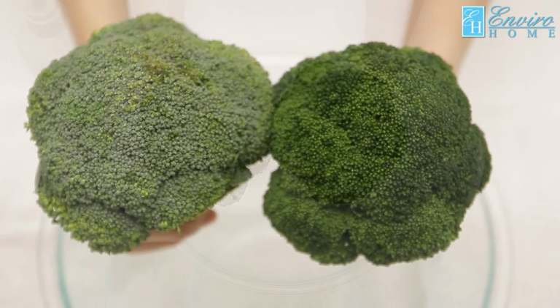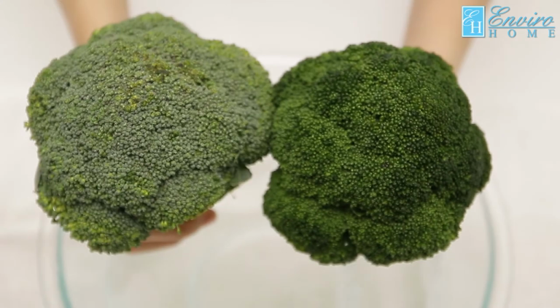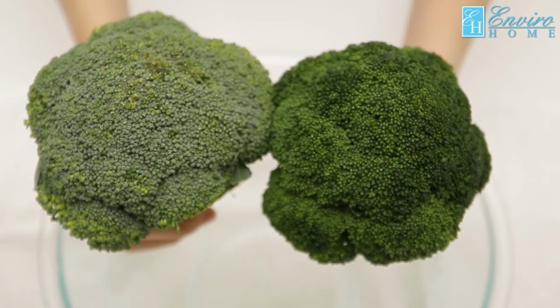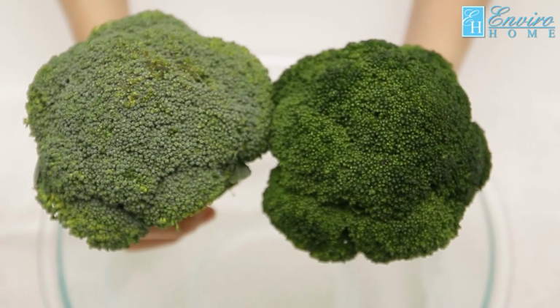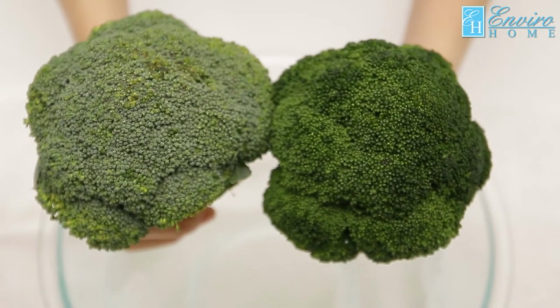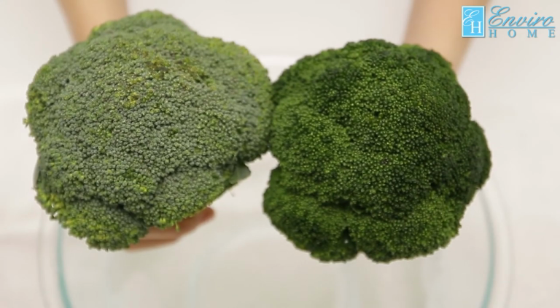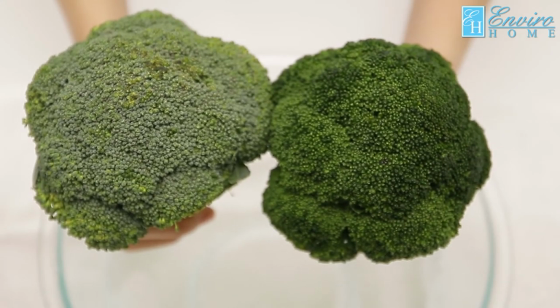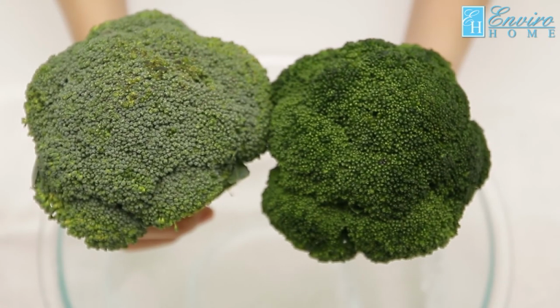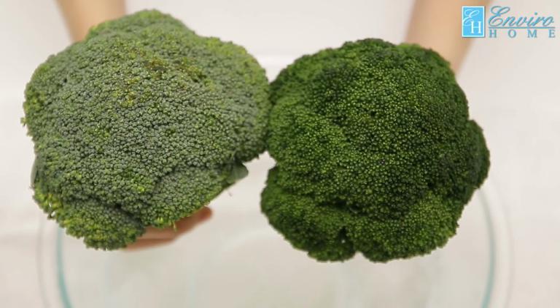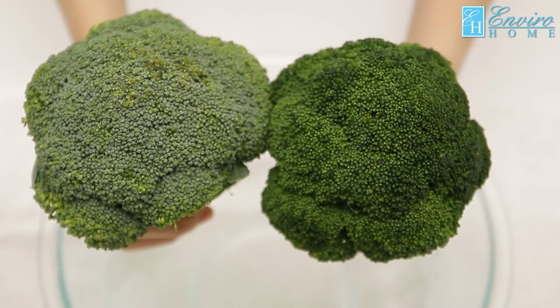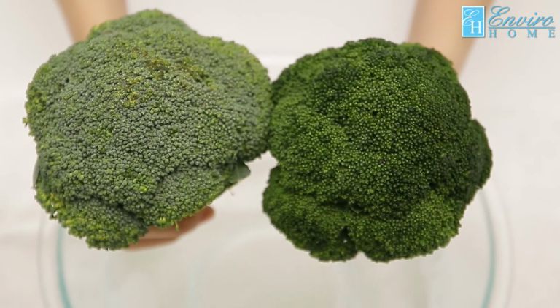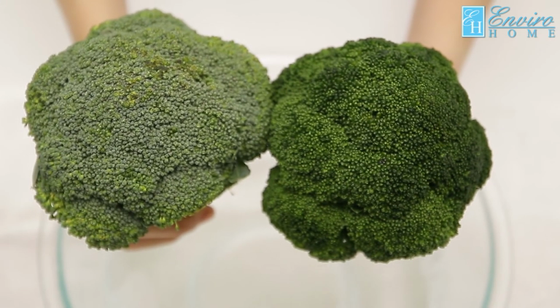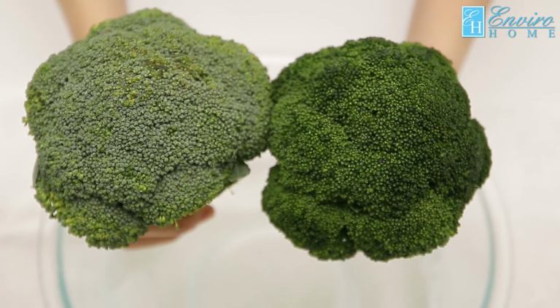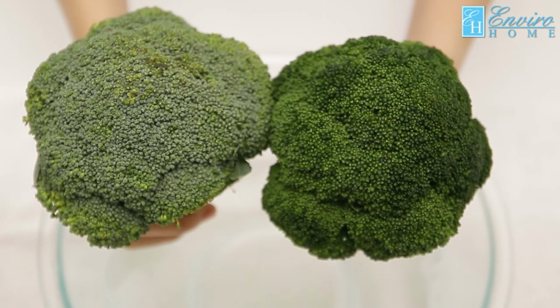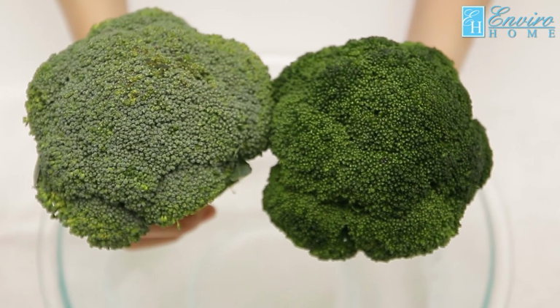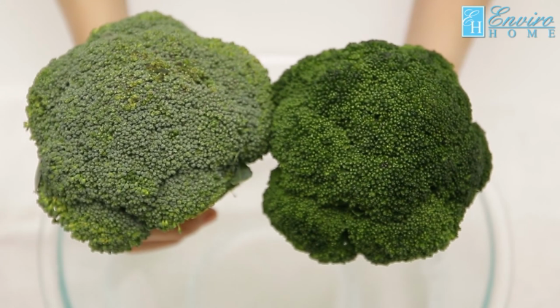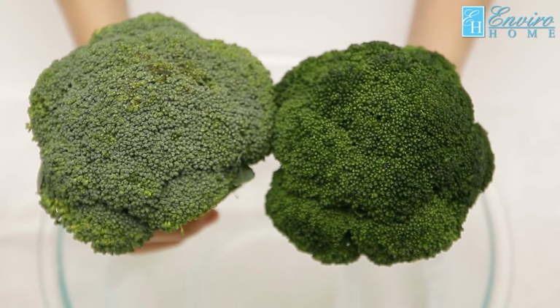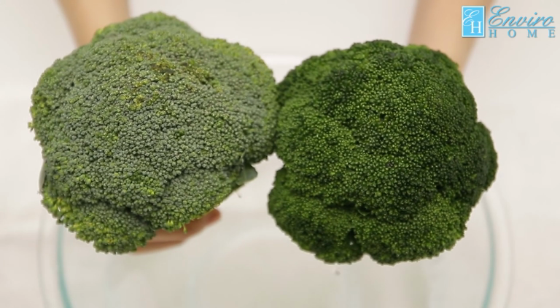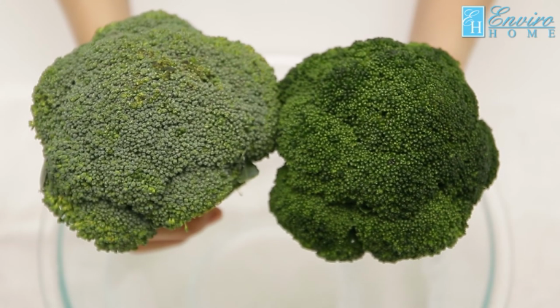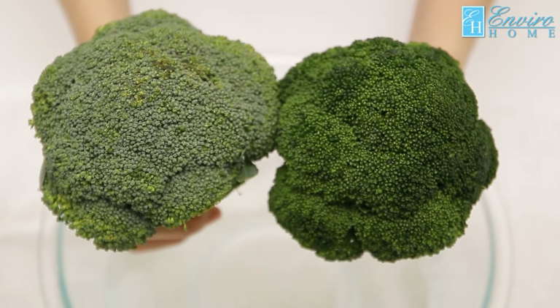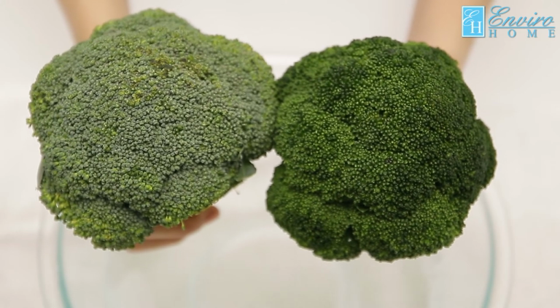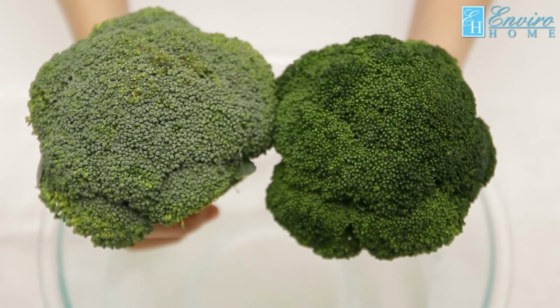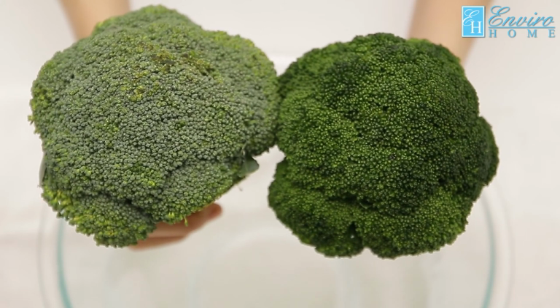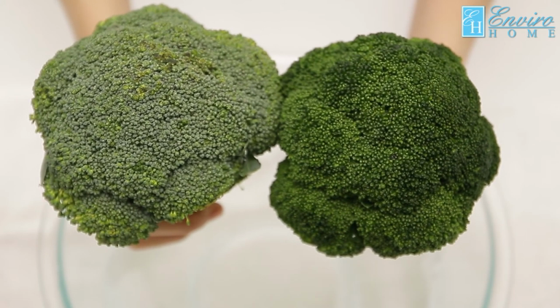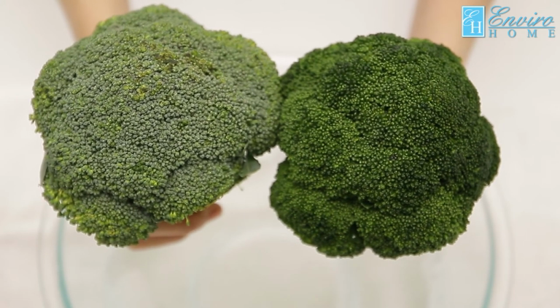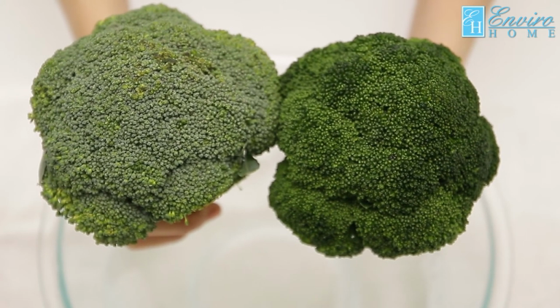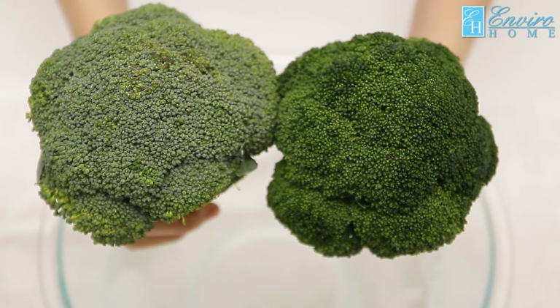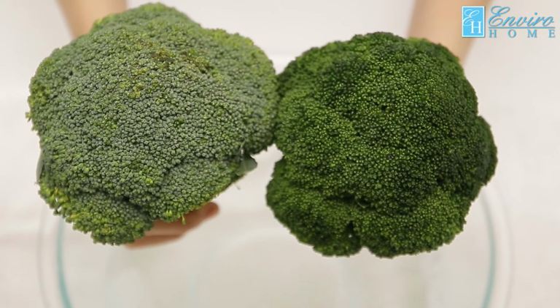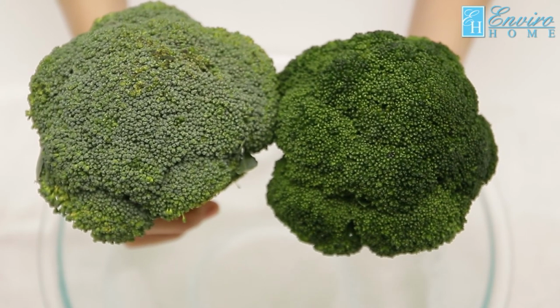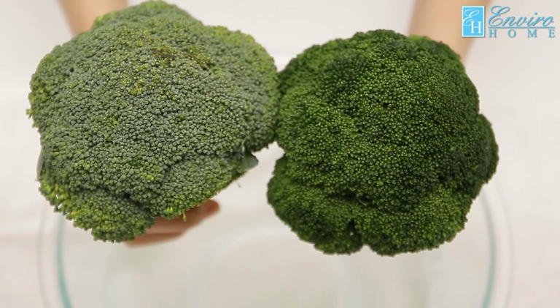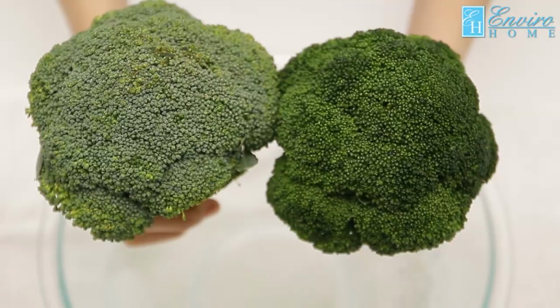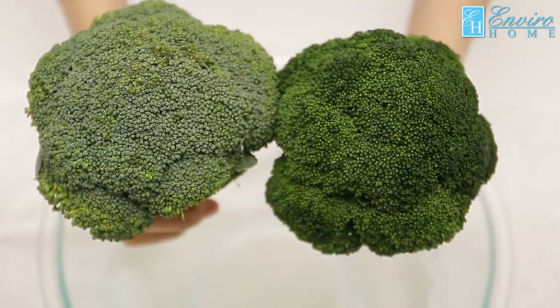Envira Home Food Wash — Malaysia's number one natural fruits and vegetables cleaning expert.